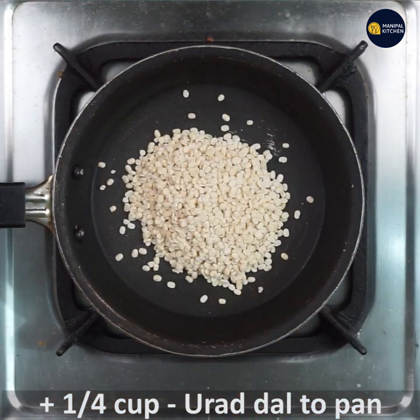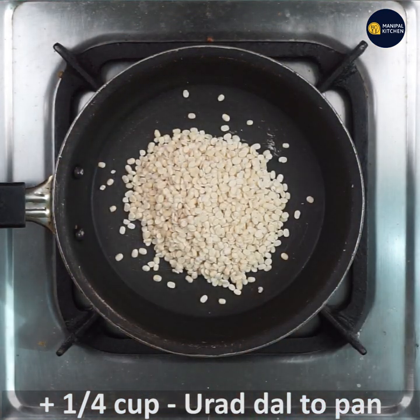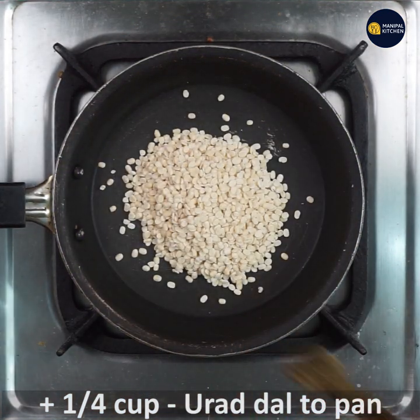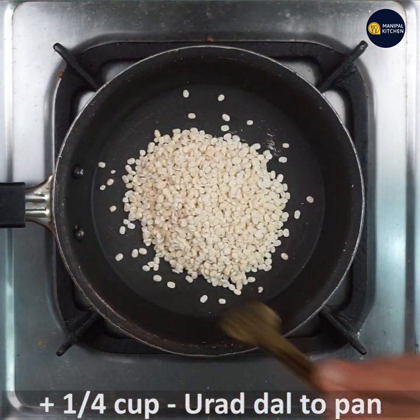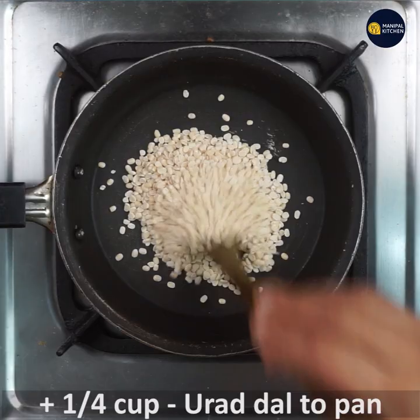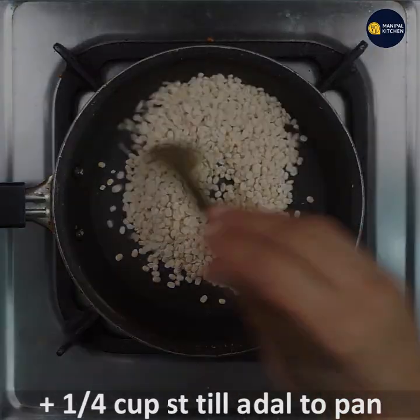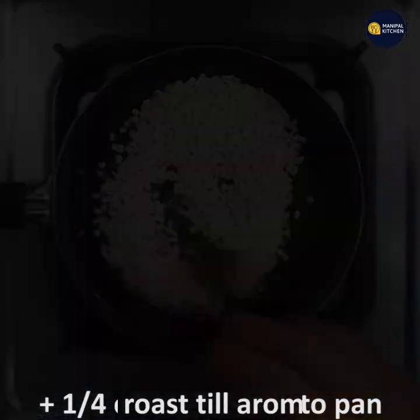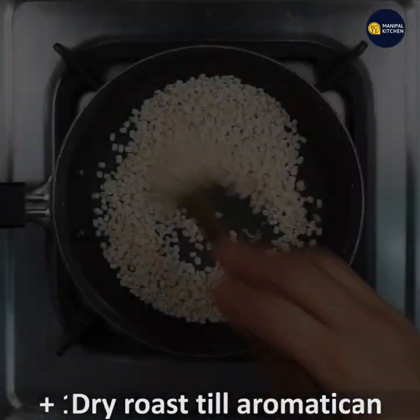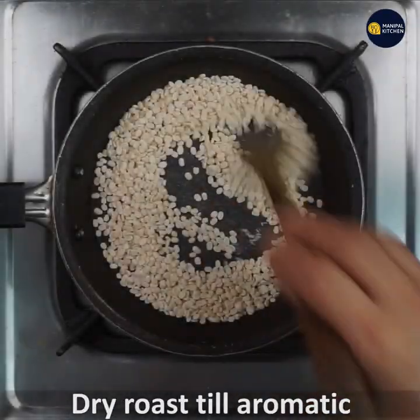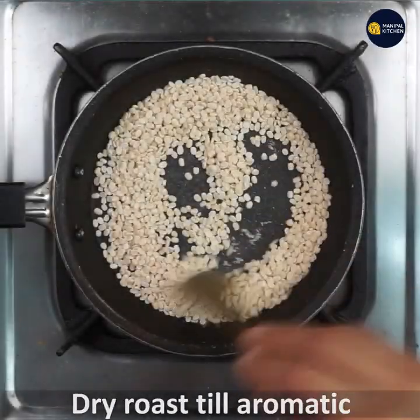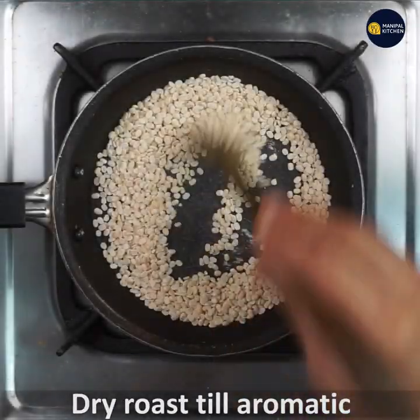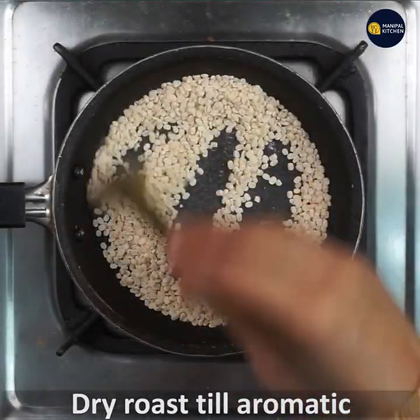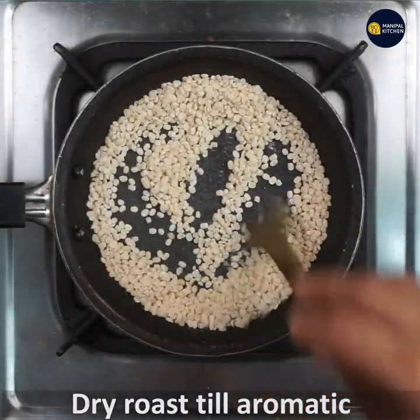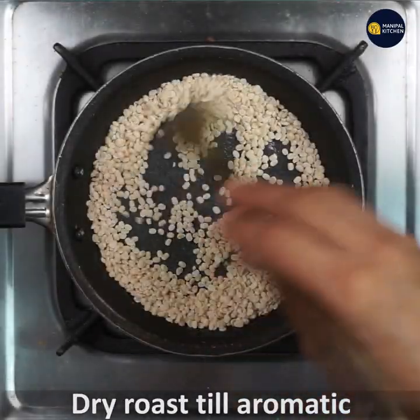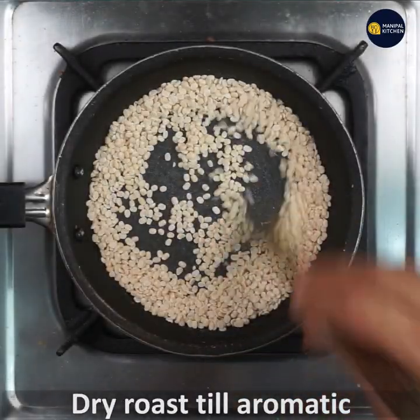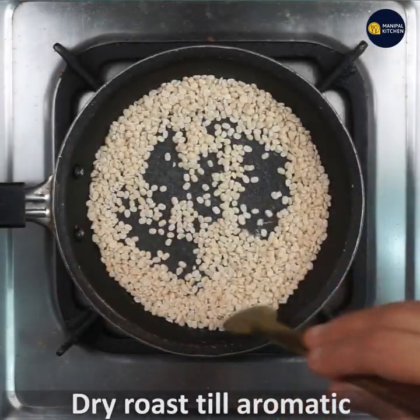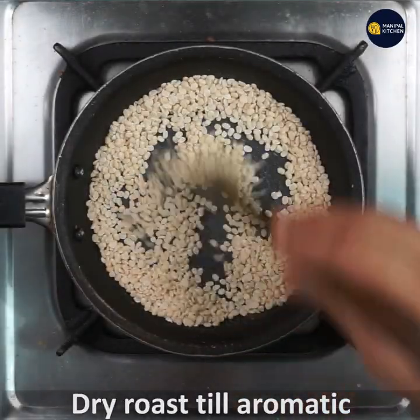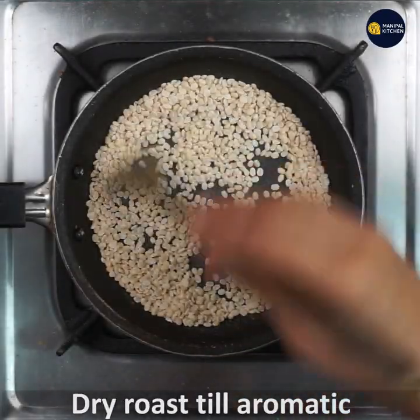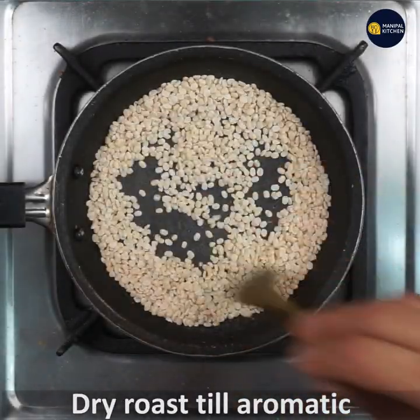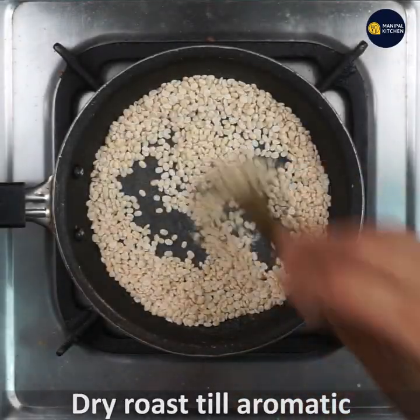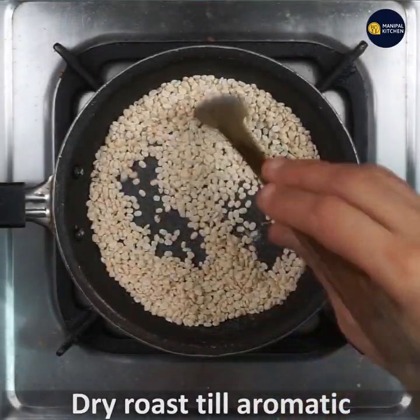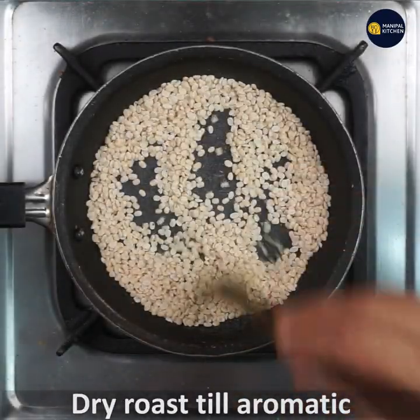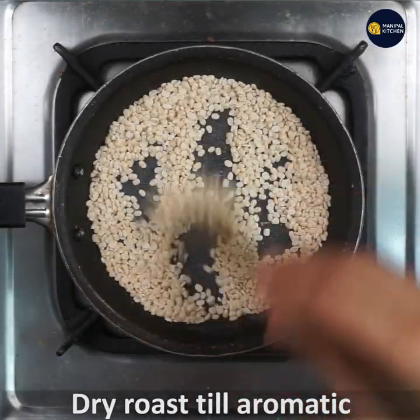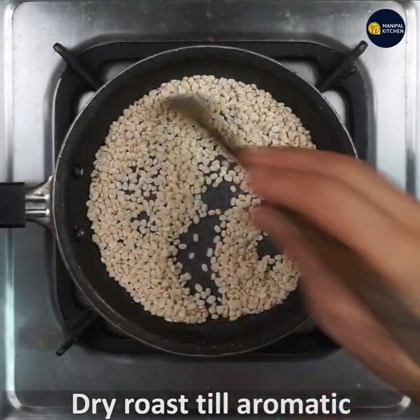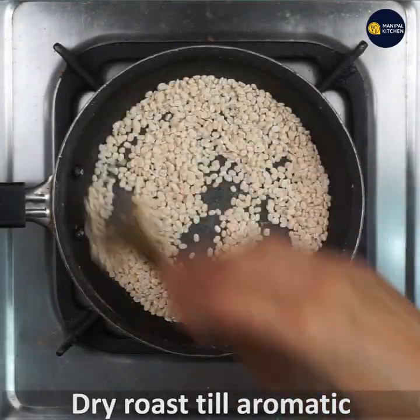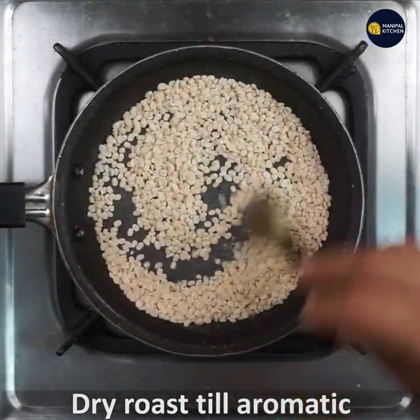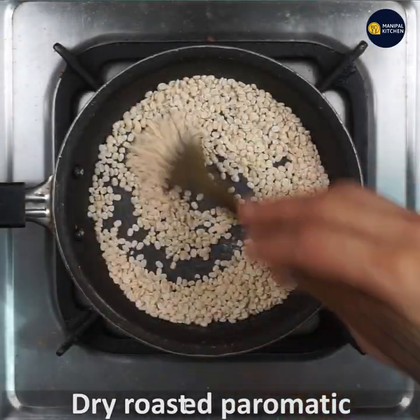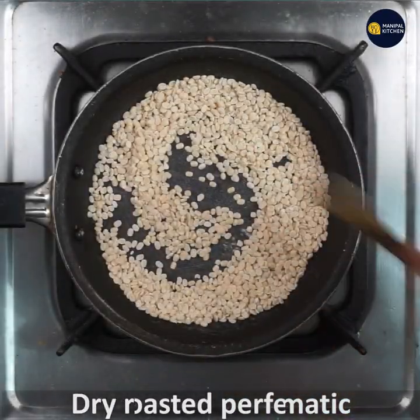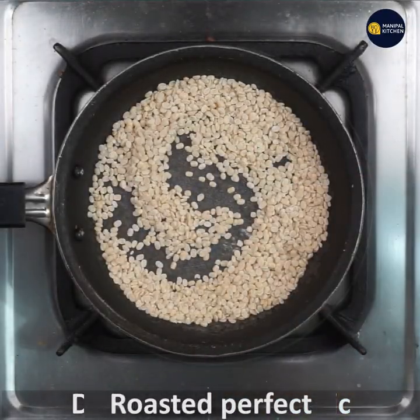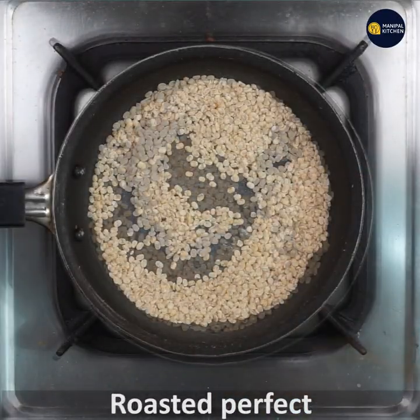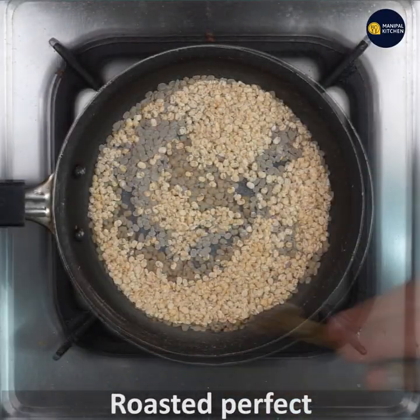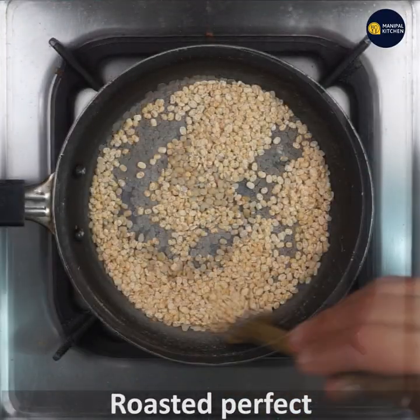Now we have to make it a bit of heat. We are ready to cook with low to medium flame. Let's fry the heat for 2-3 minutes. Let's dry roast.